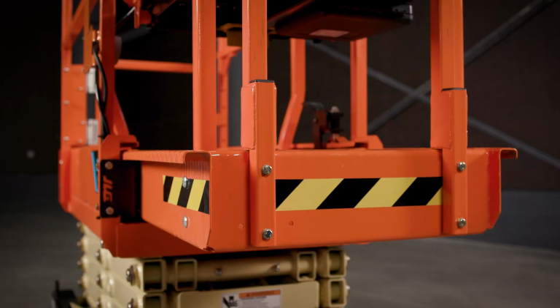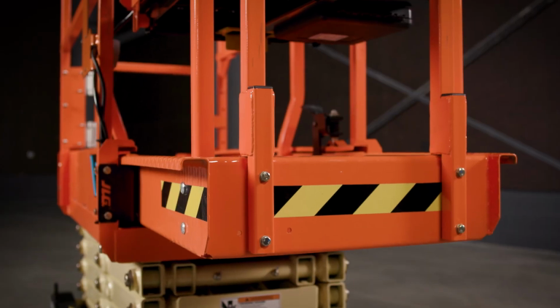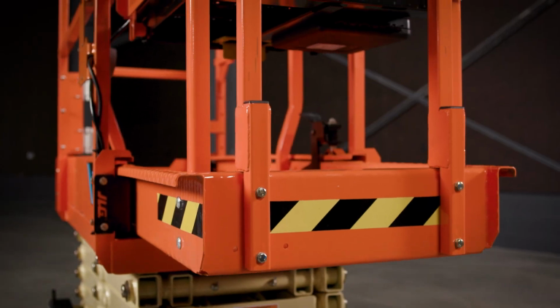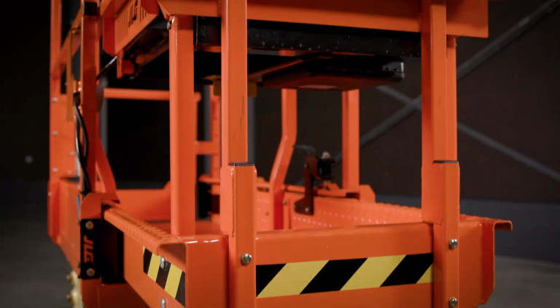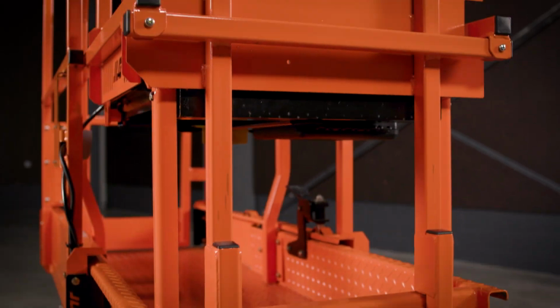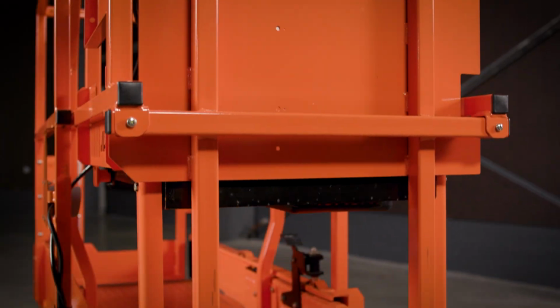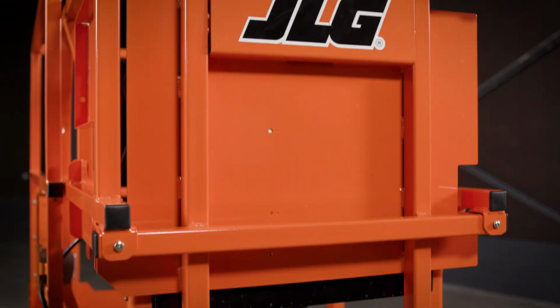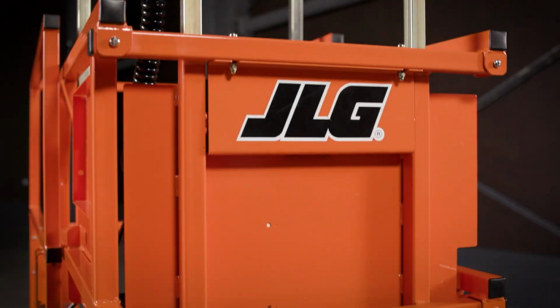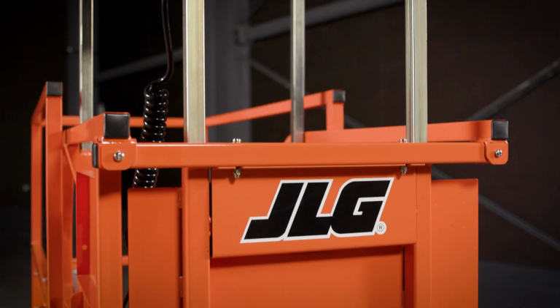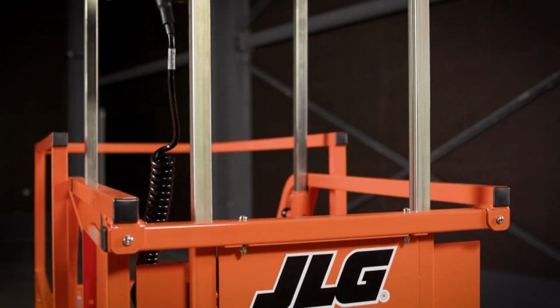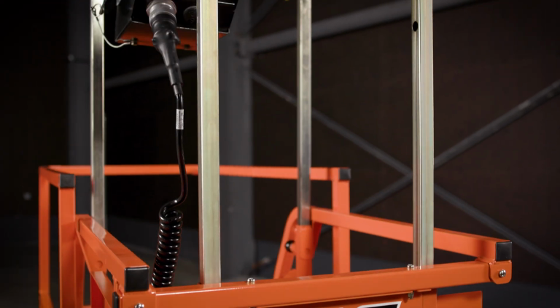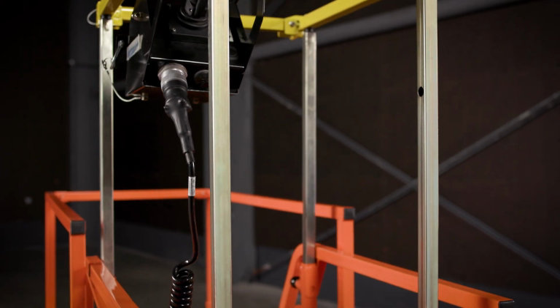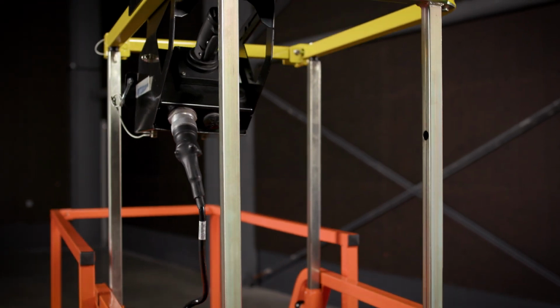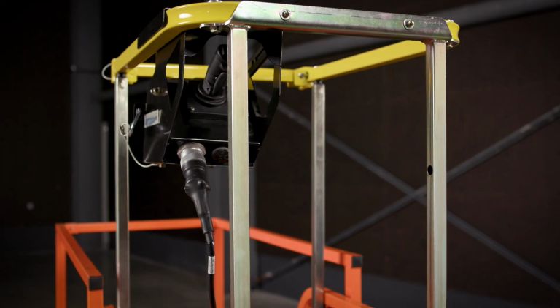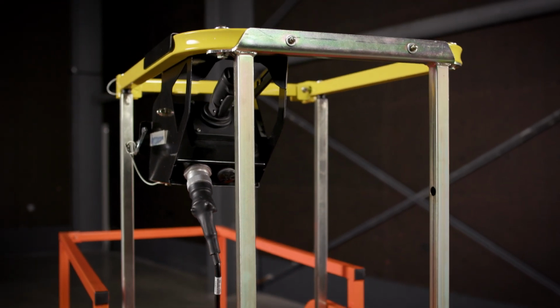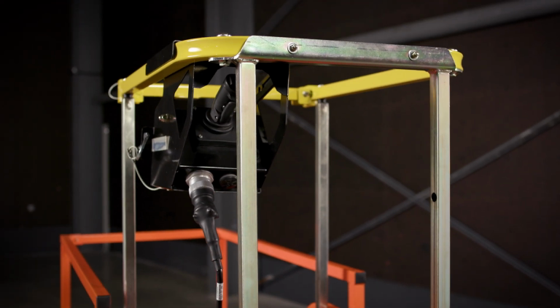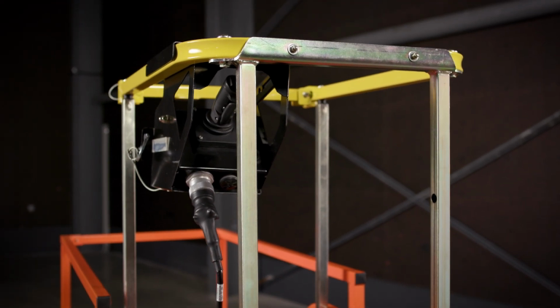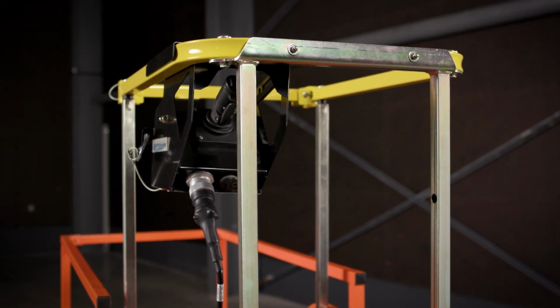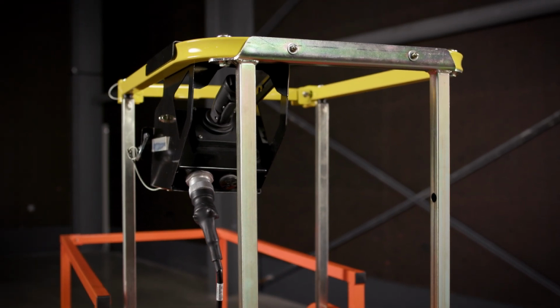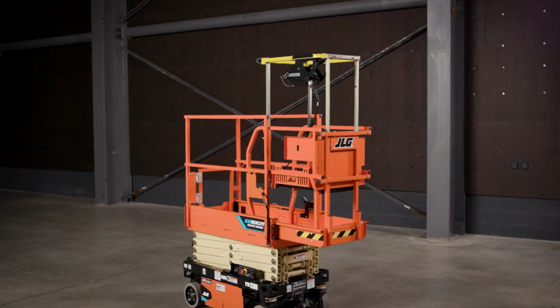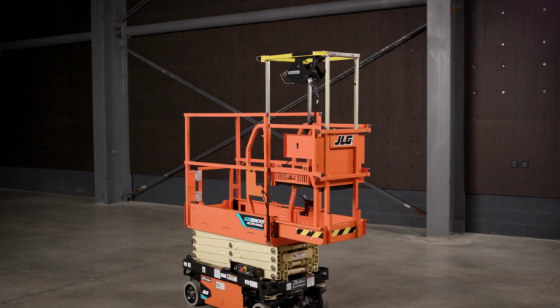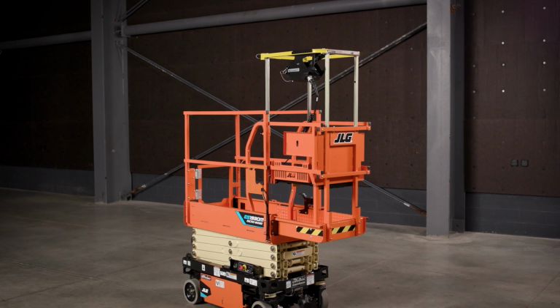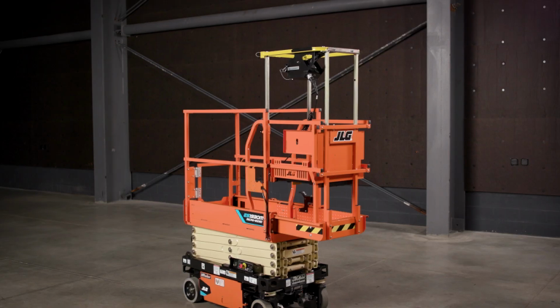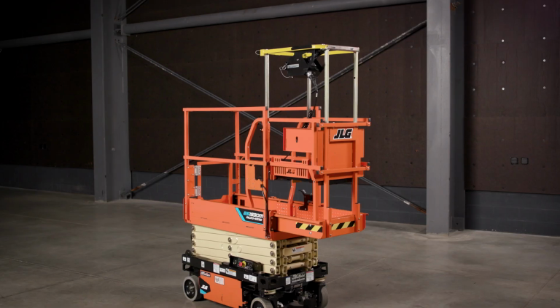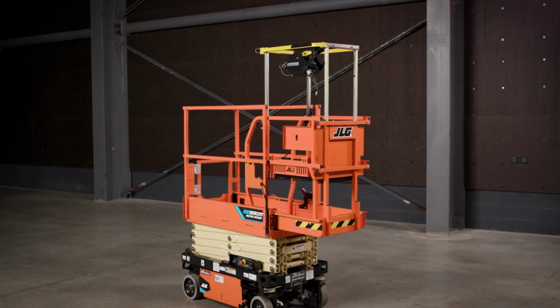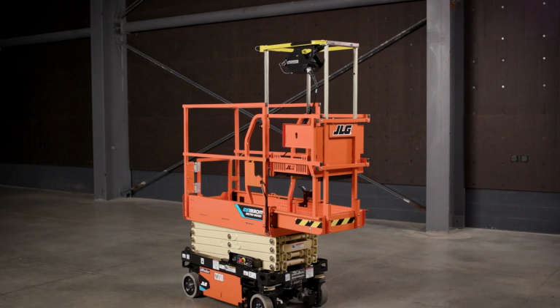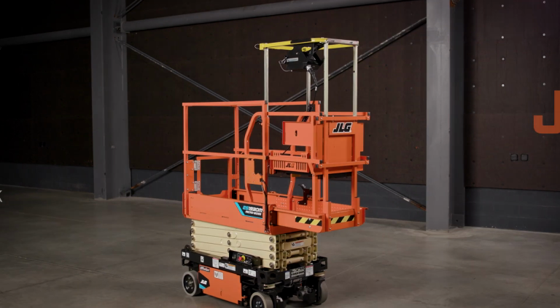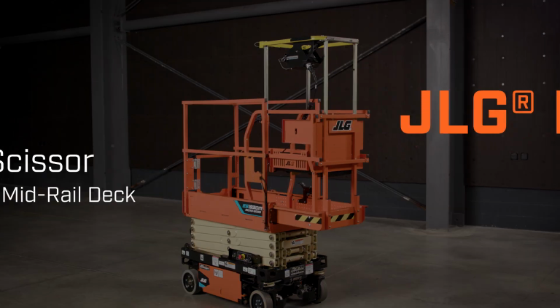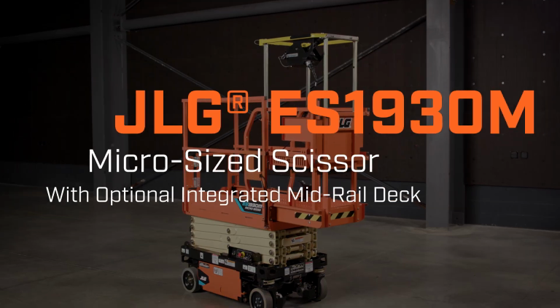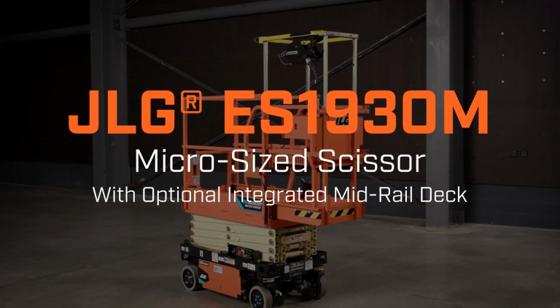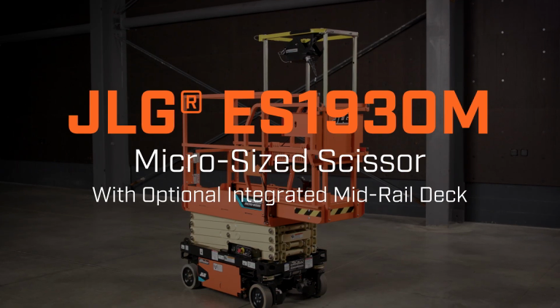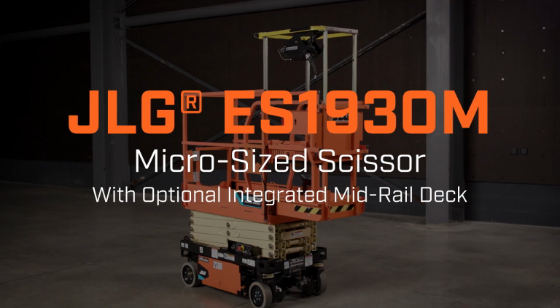Minimize downtime and amp up productivity in the most maneuverable, versatile, micro-sized scissor on the market.